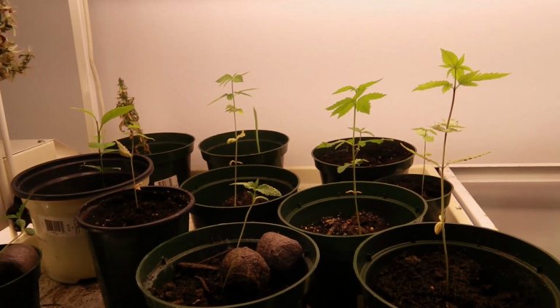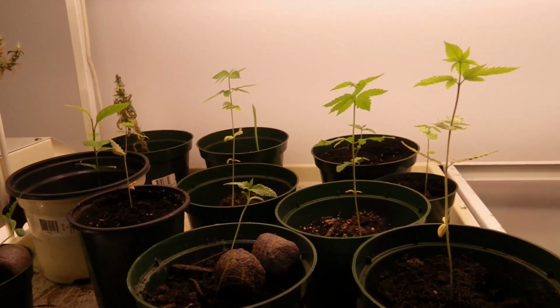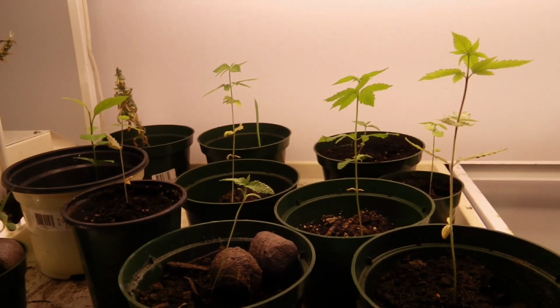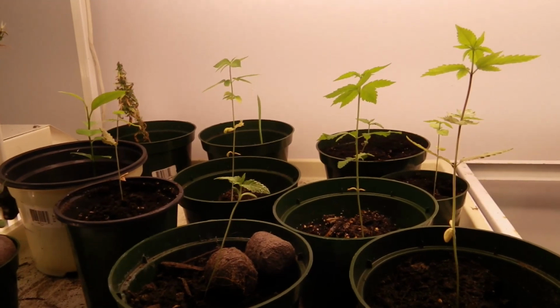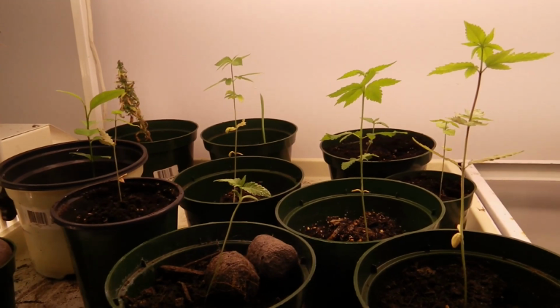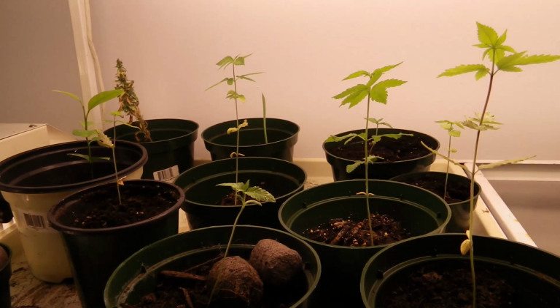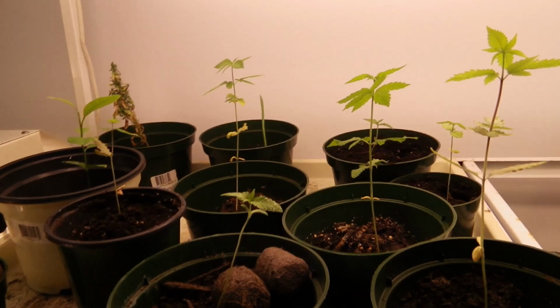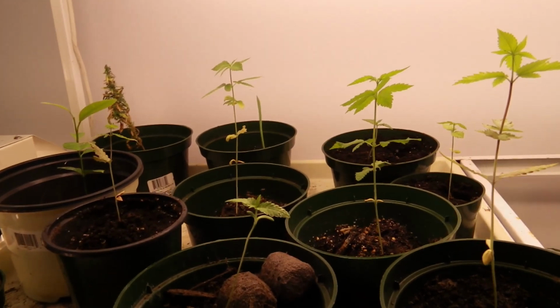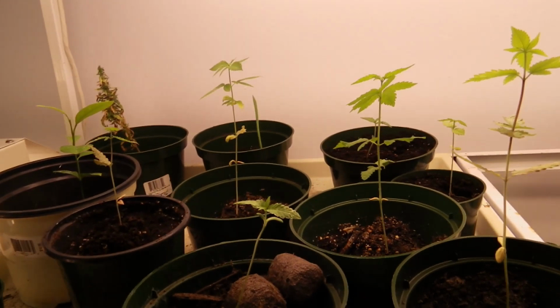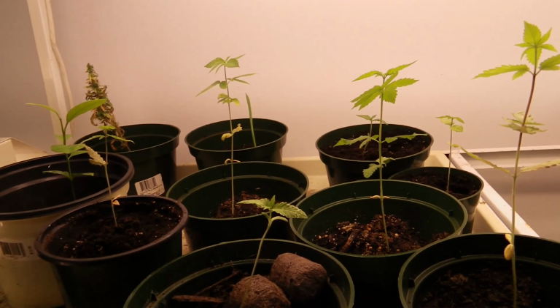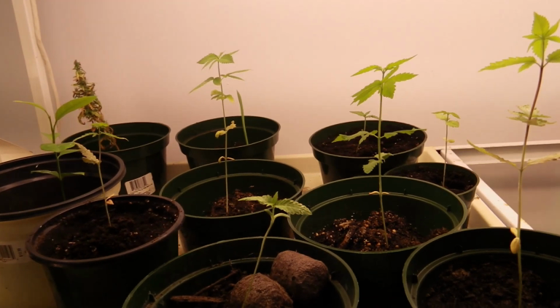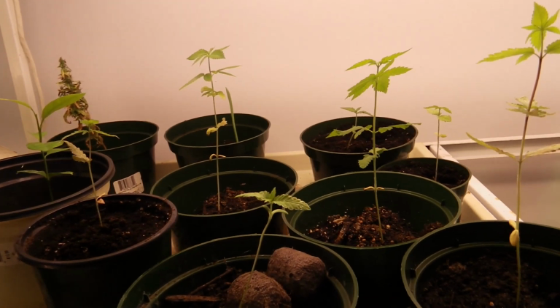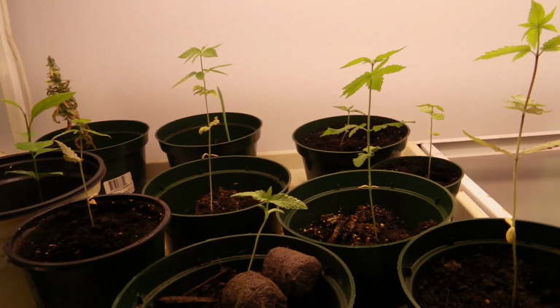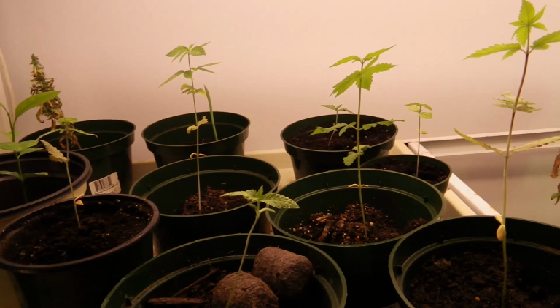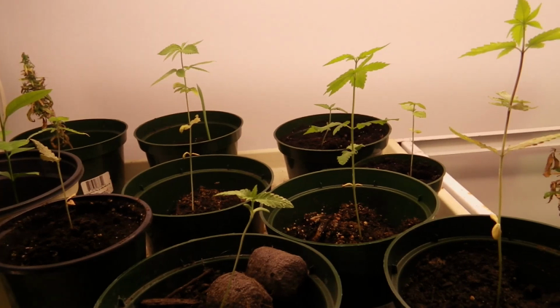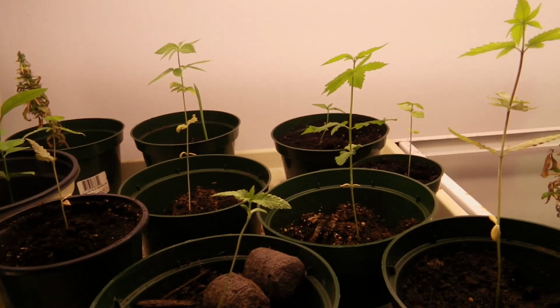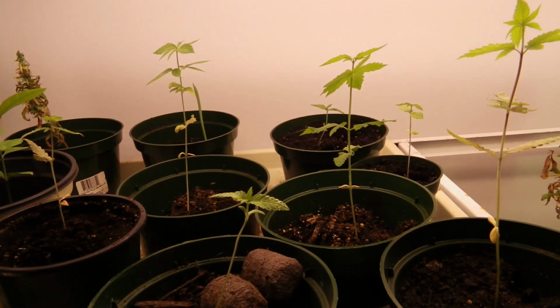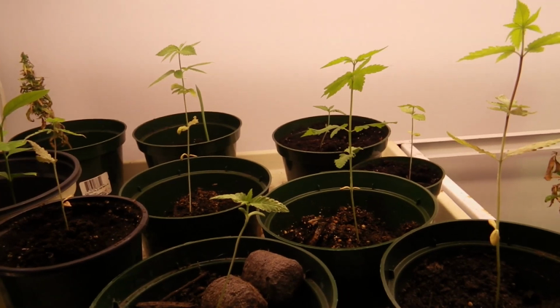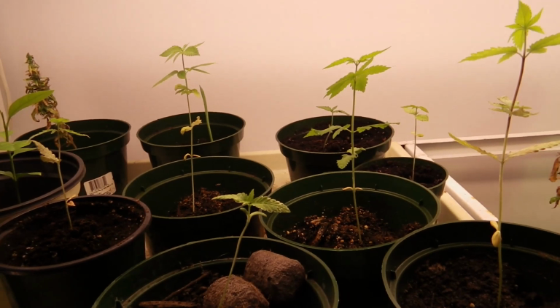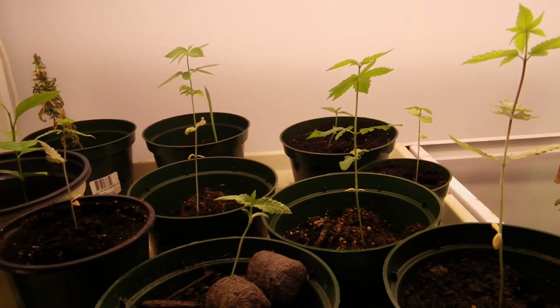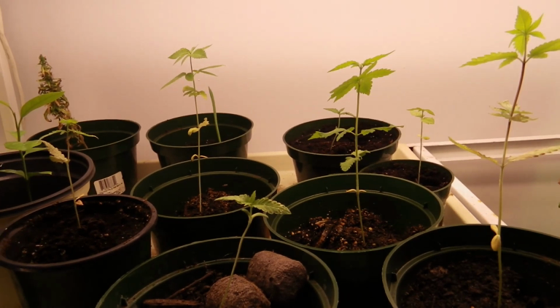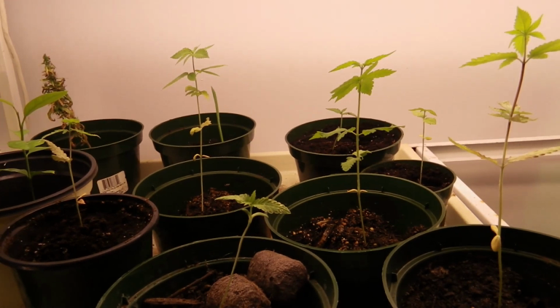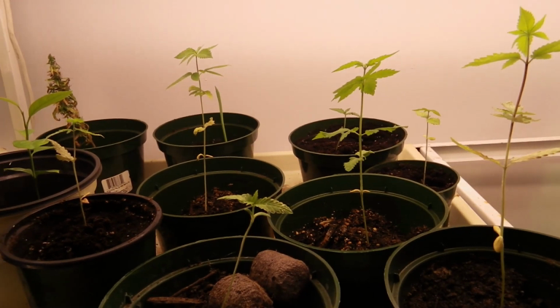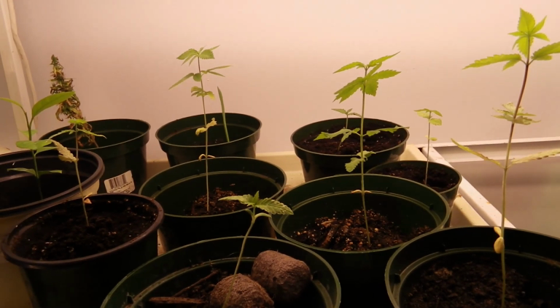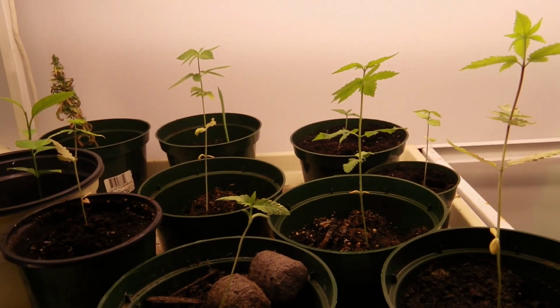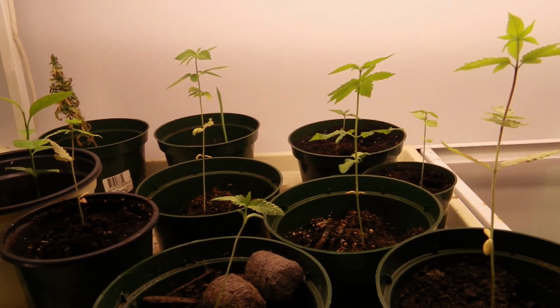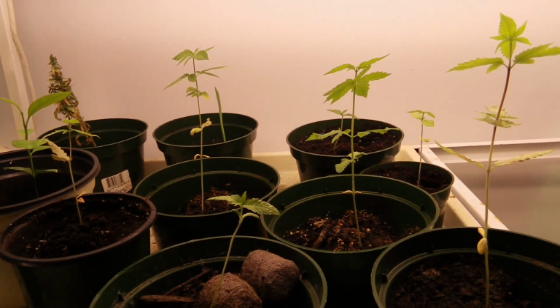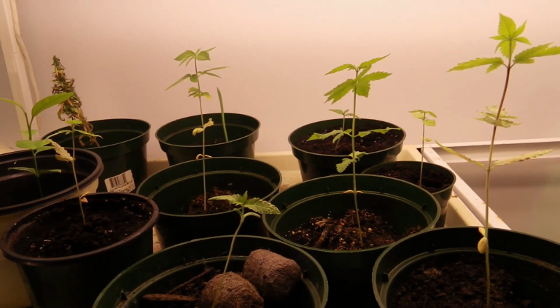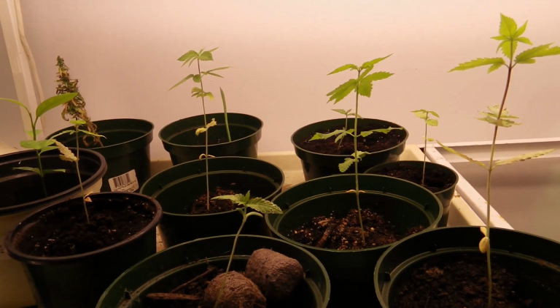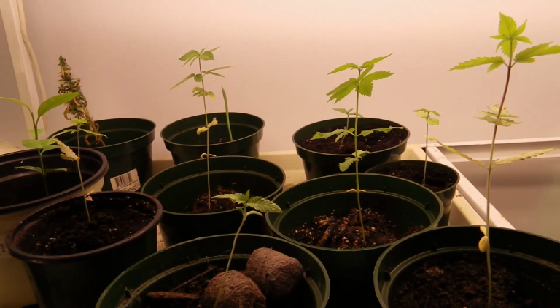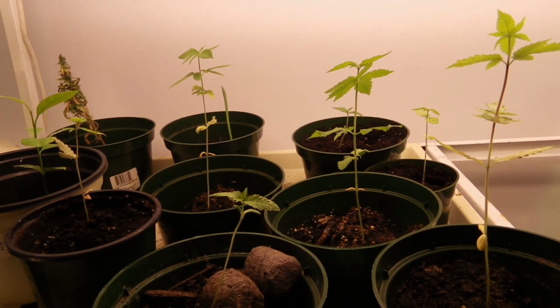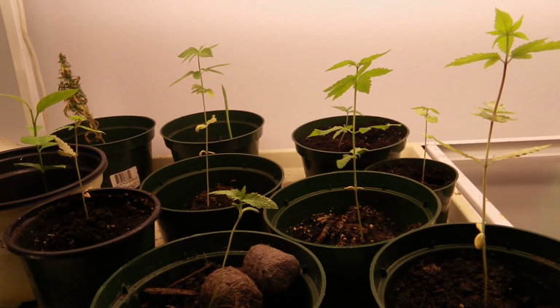Stoner, Vijay from Canada here. This is the start of my winter crop.